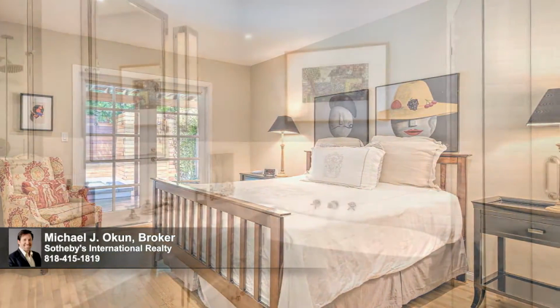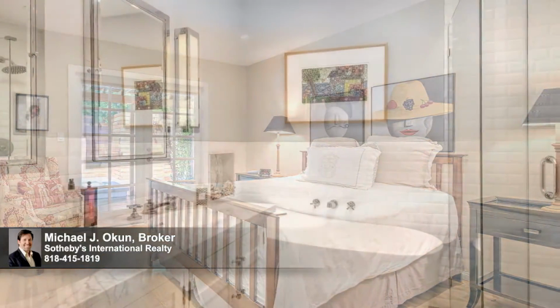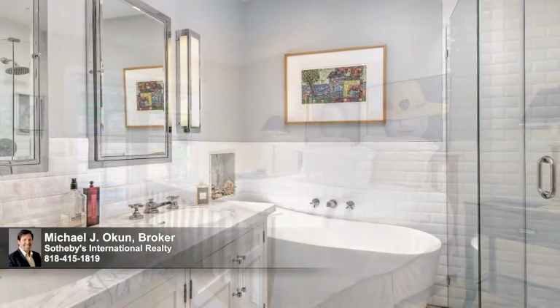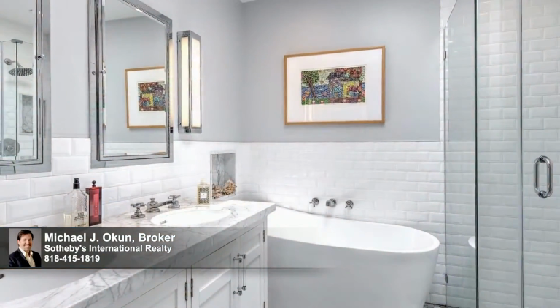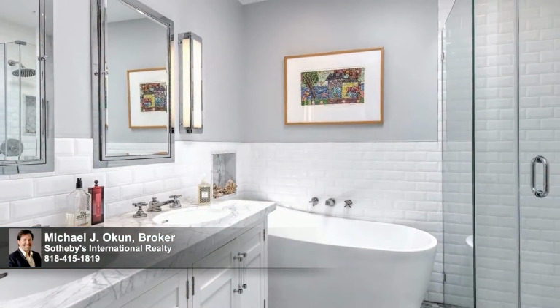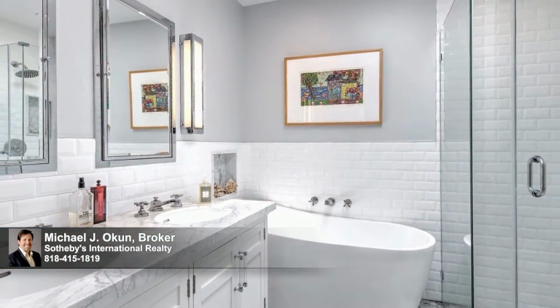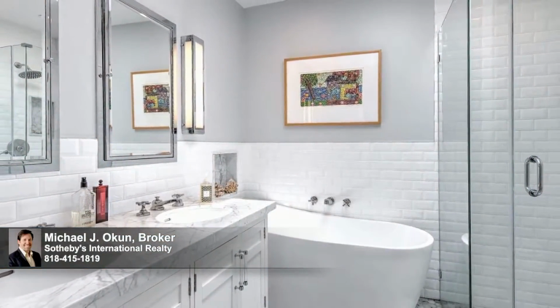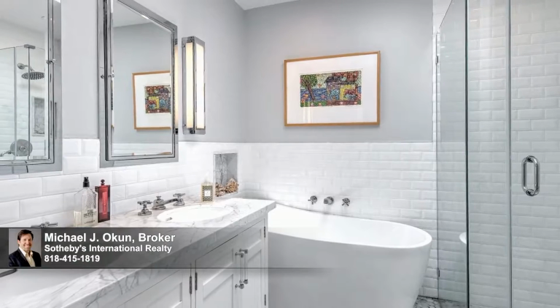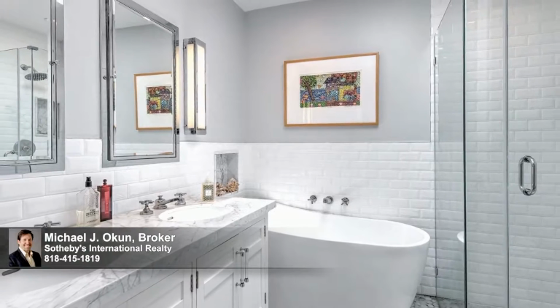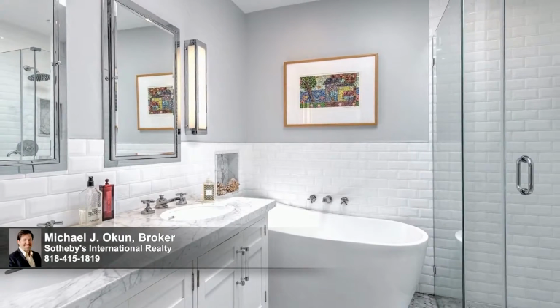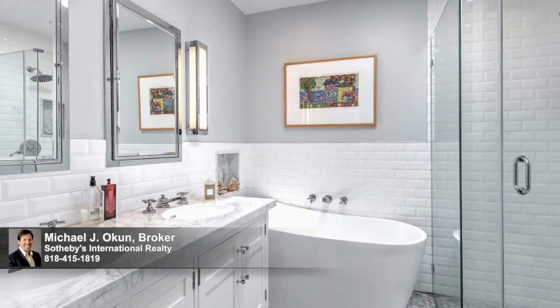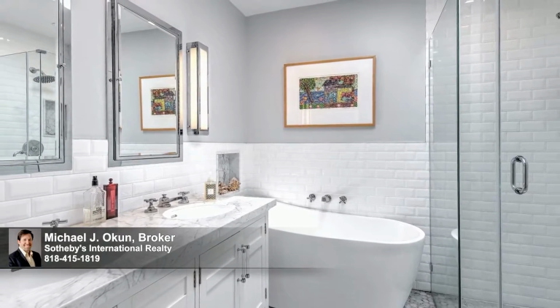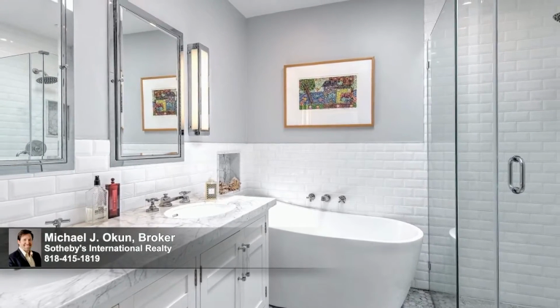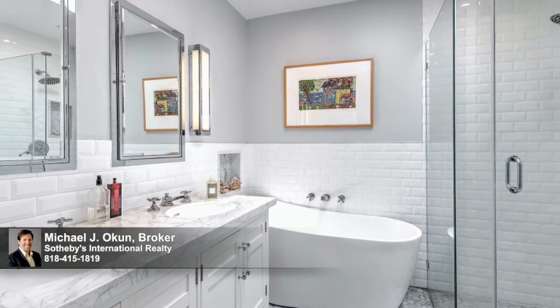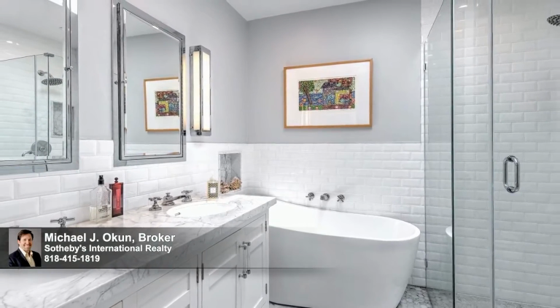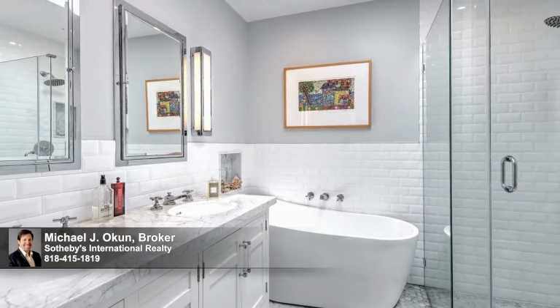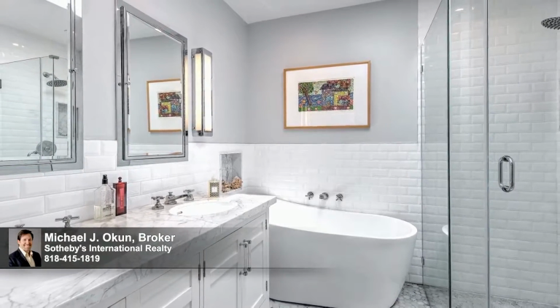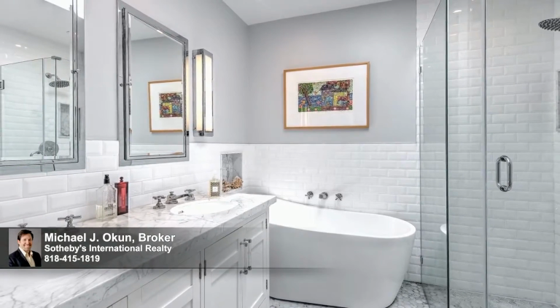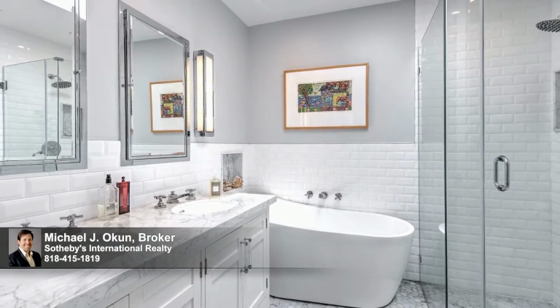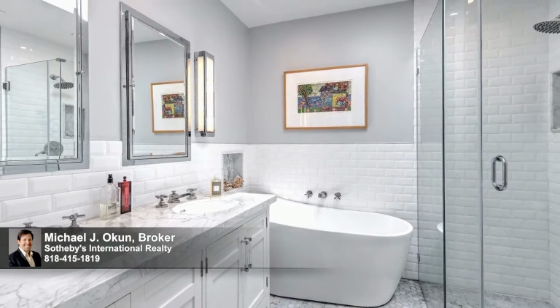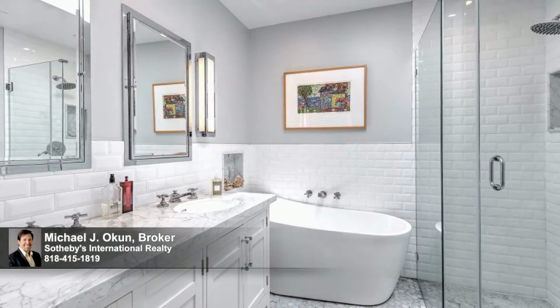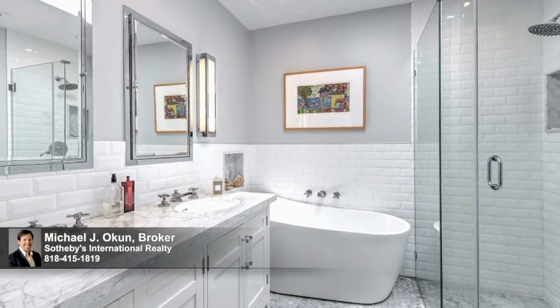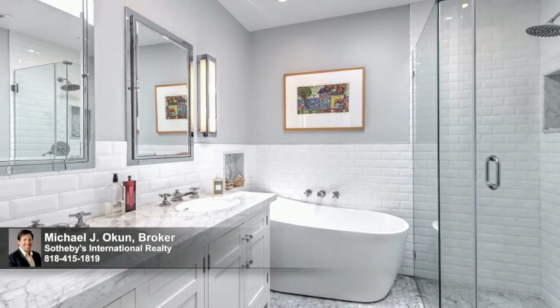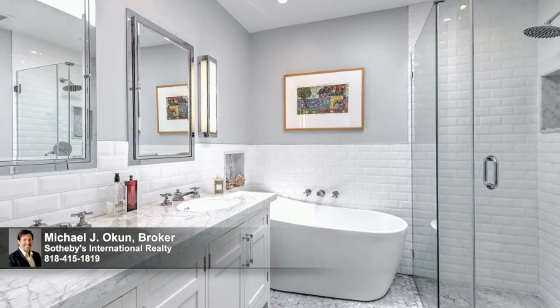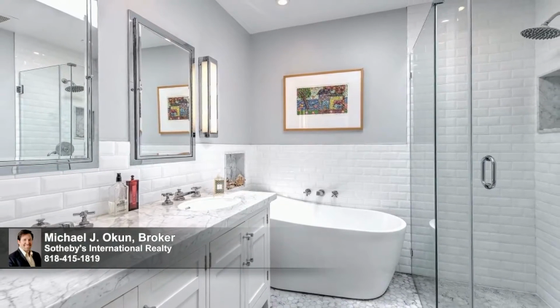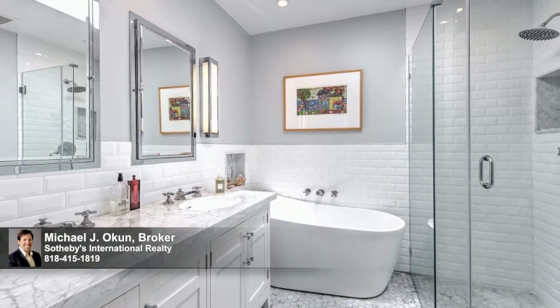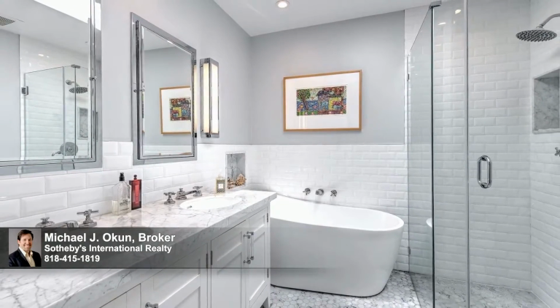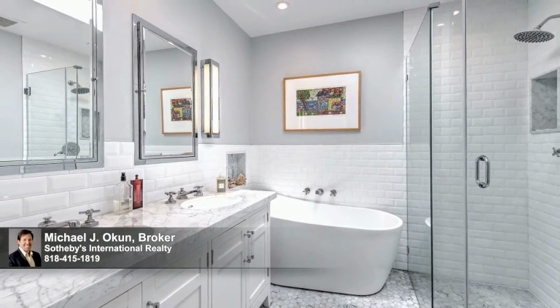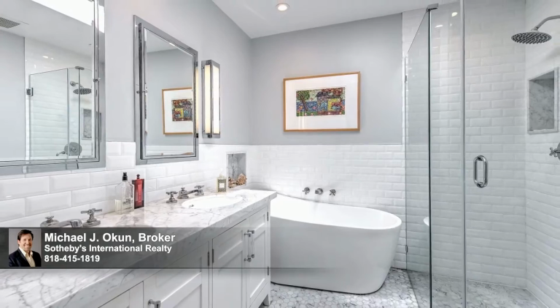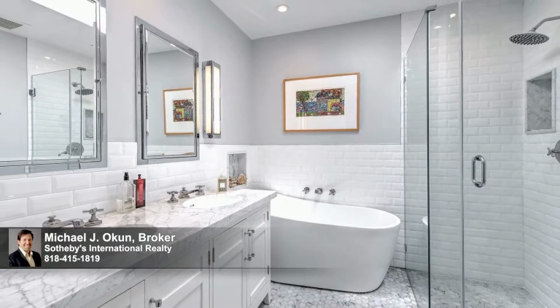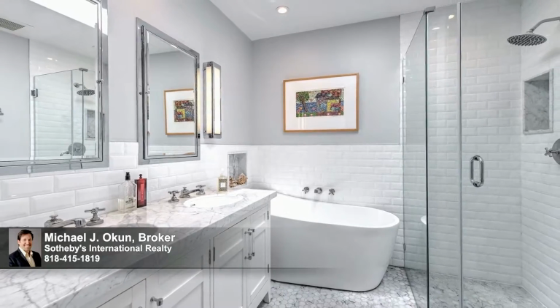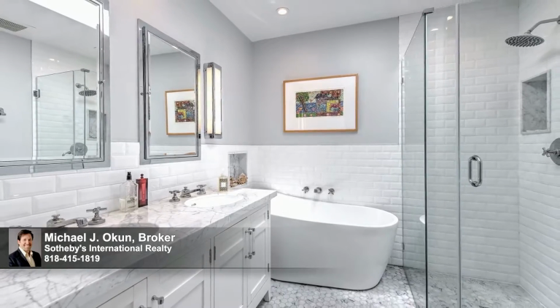The sky-lit modernized master bathroom is the very essence of luxury, with Carrera marble, sleek subway tile, and a deep soaker tub.